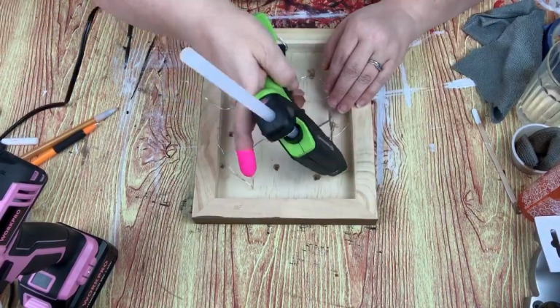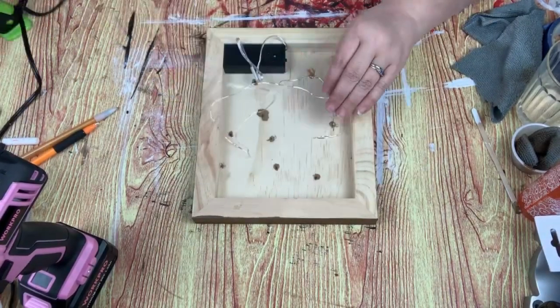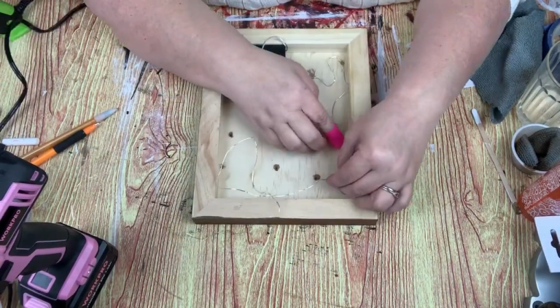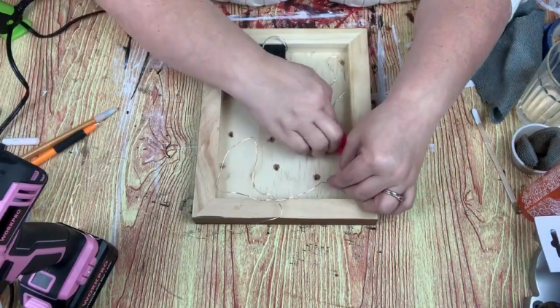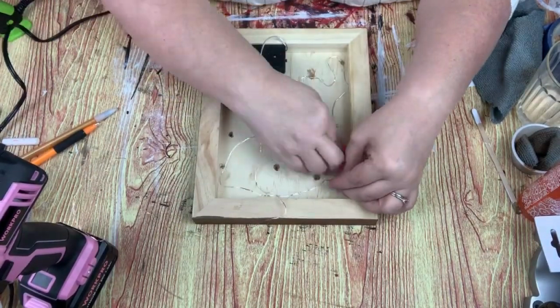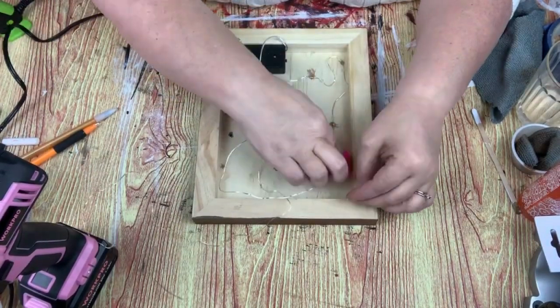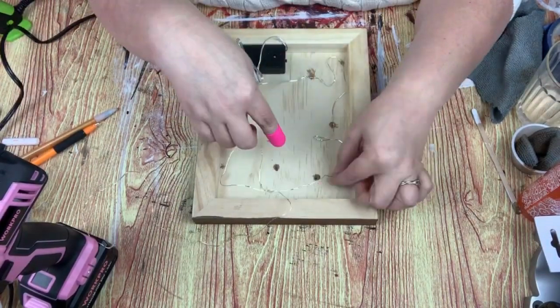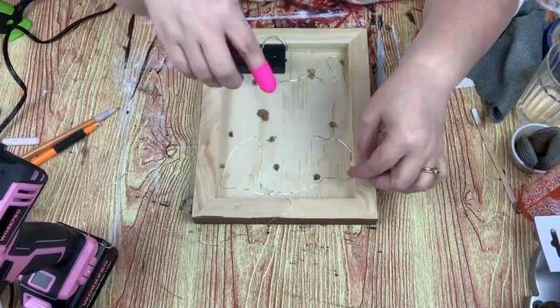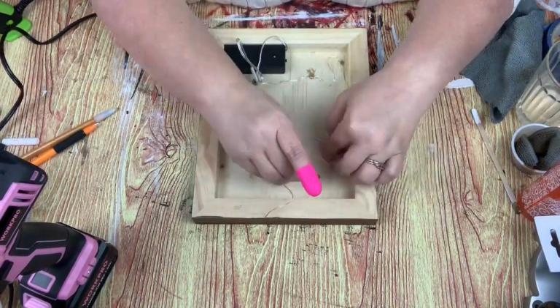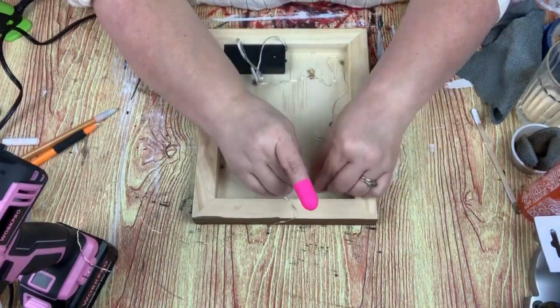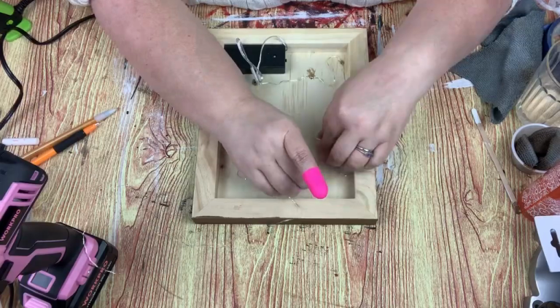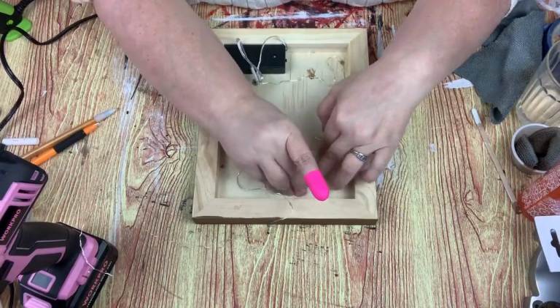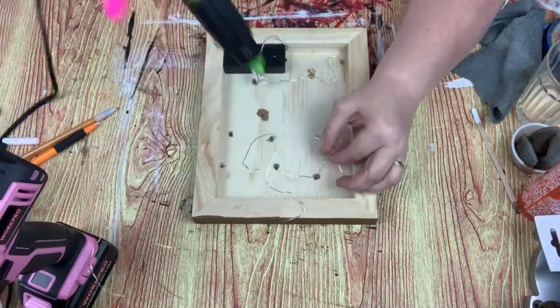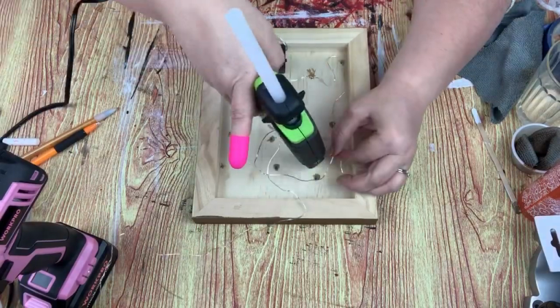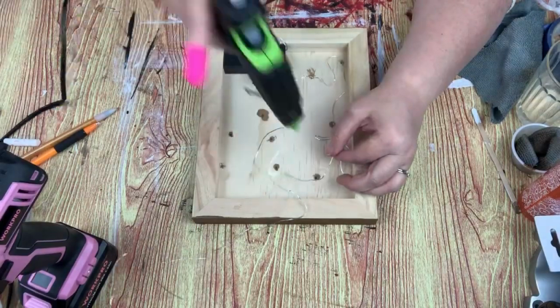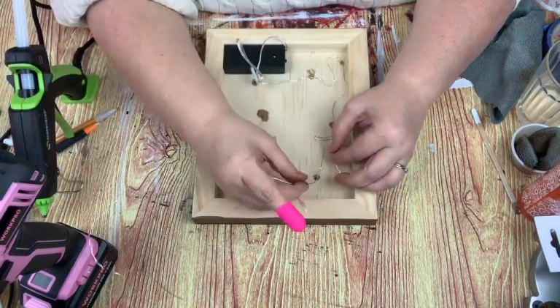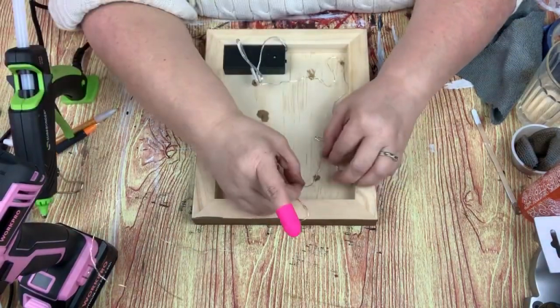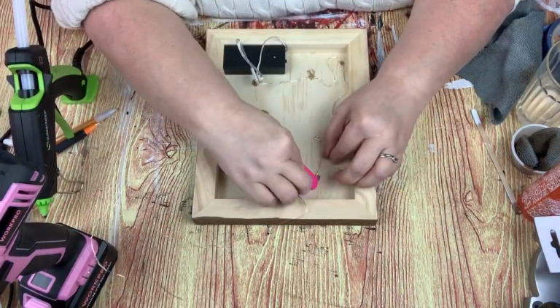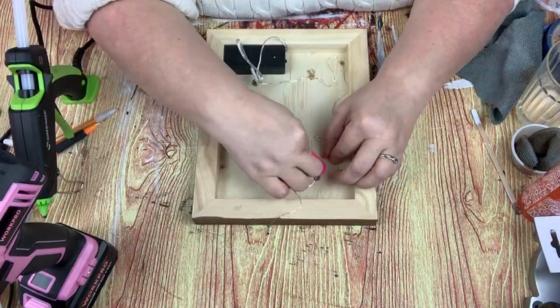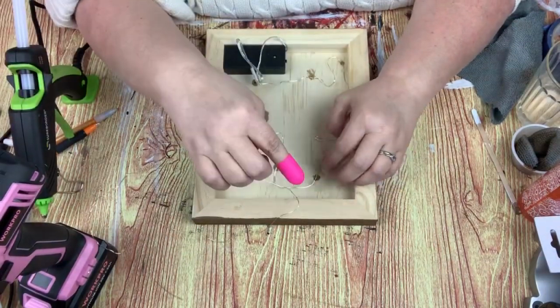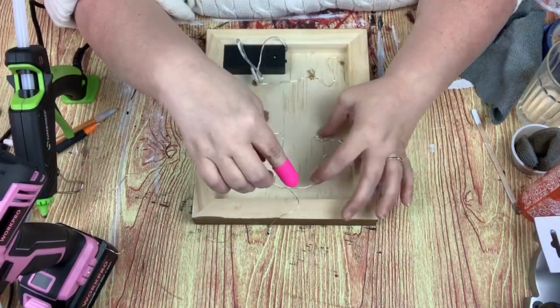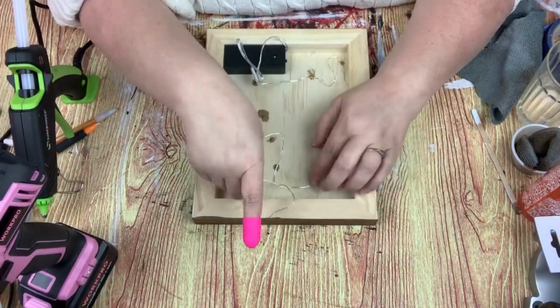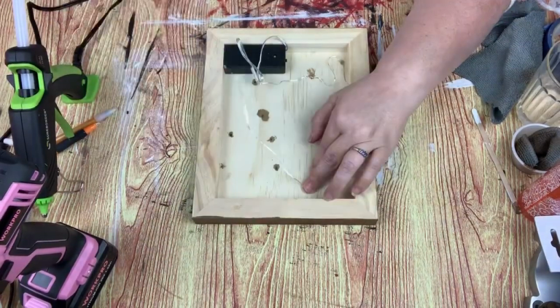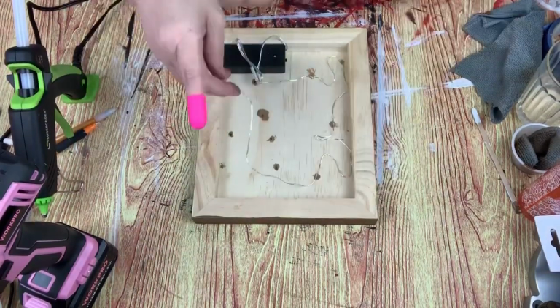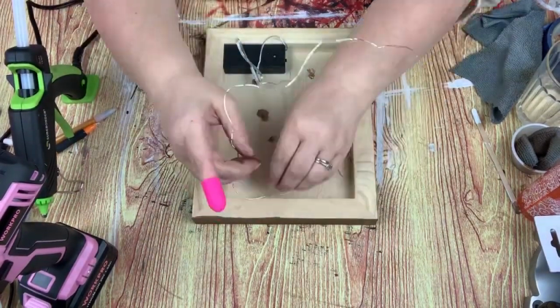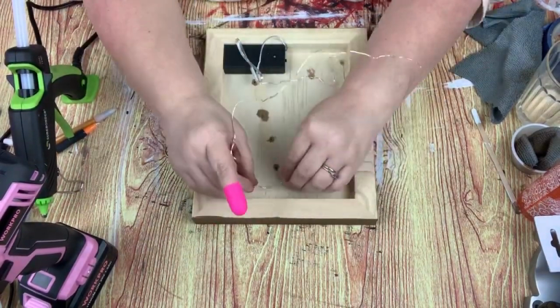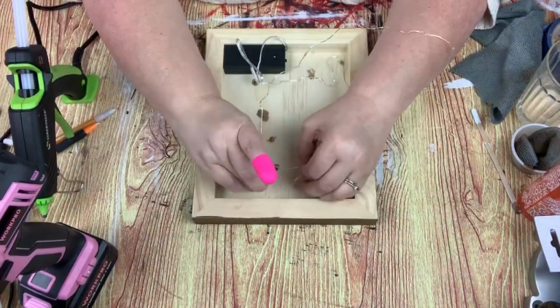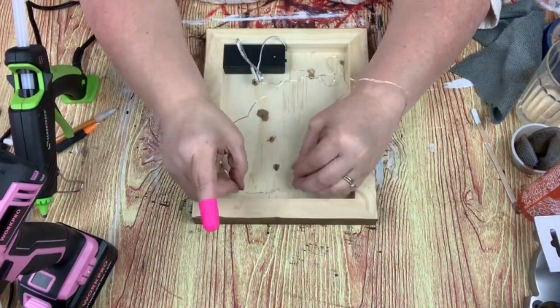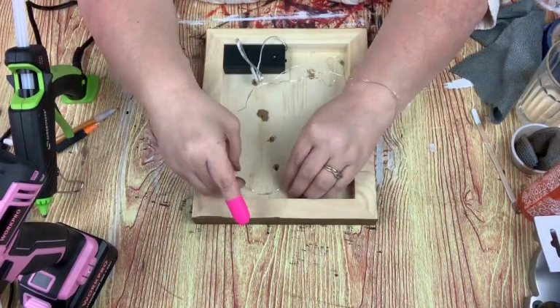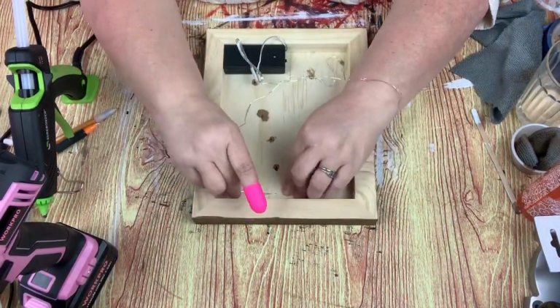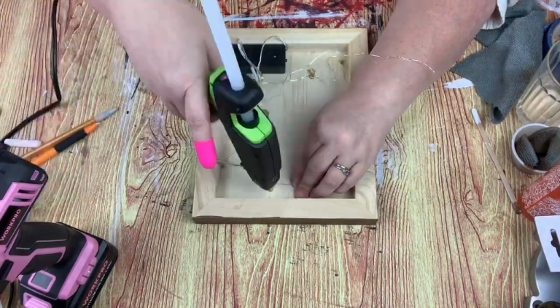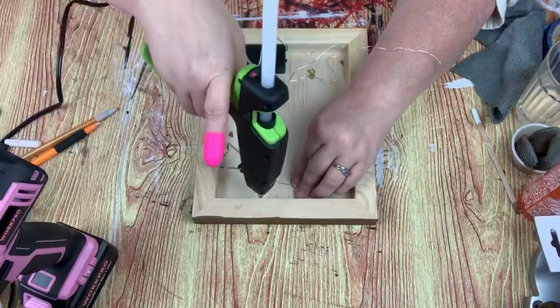These little silicone finger things that Dollar Tree came out with are amazing, I must say.